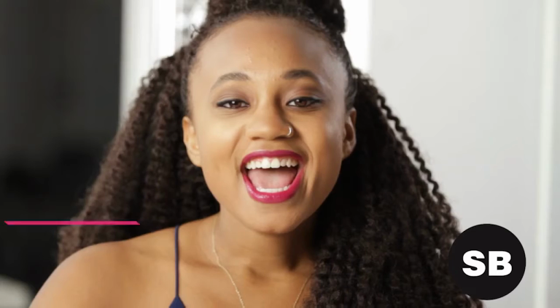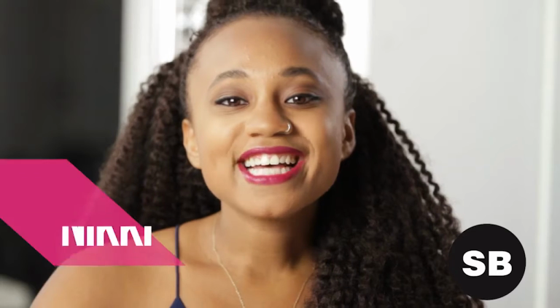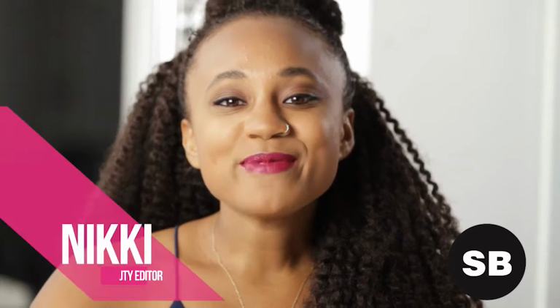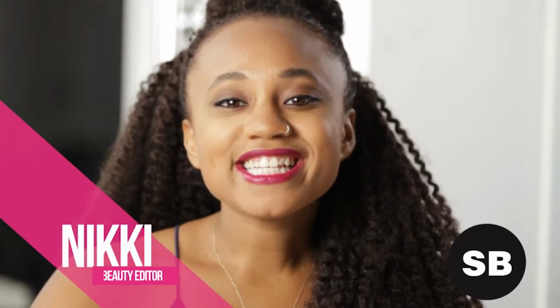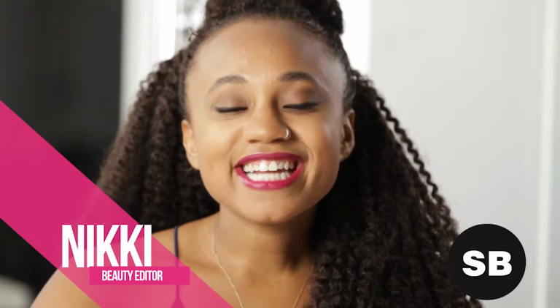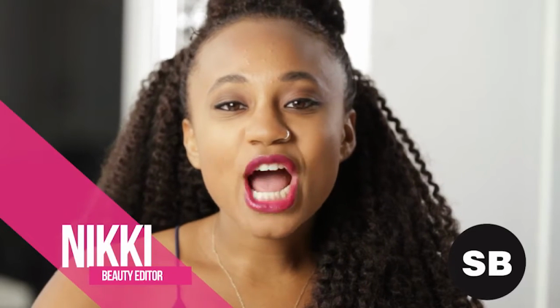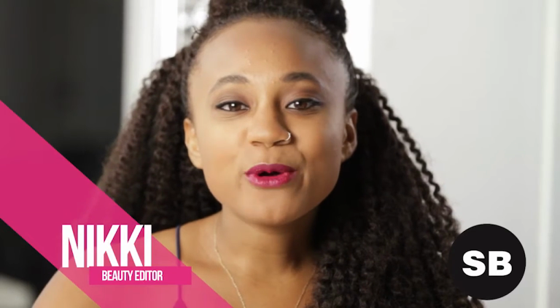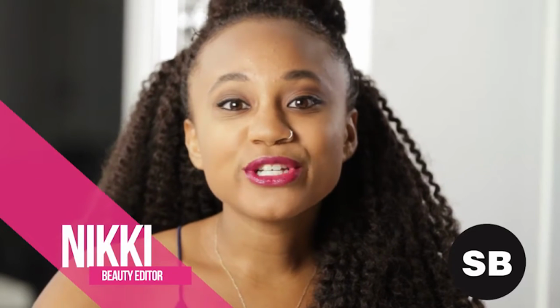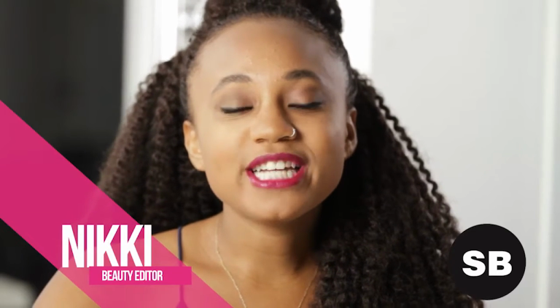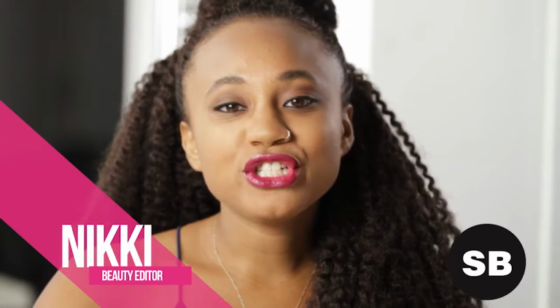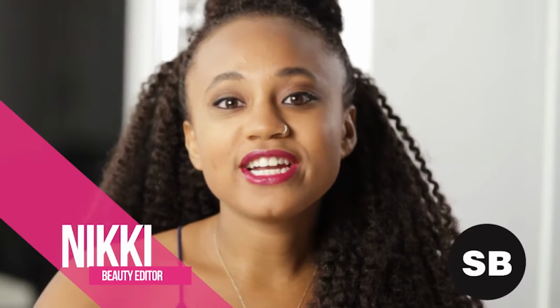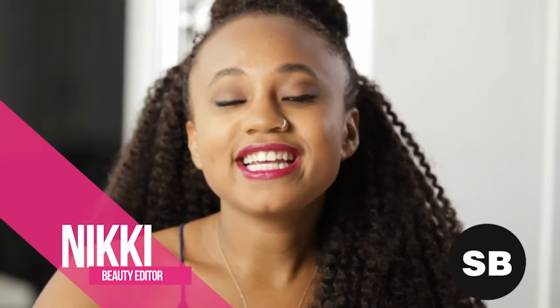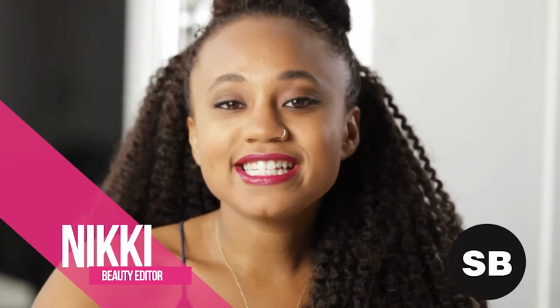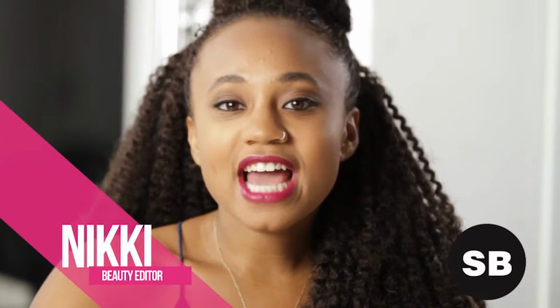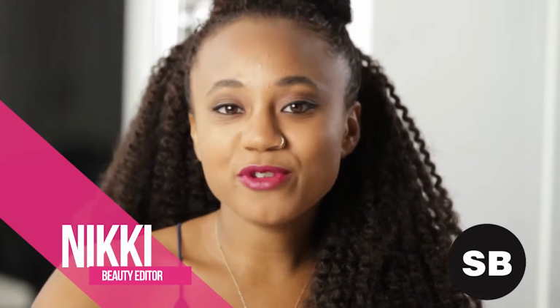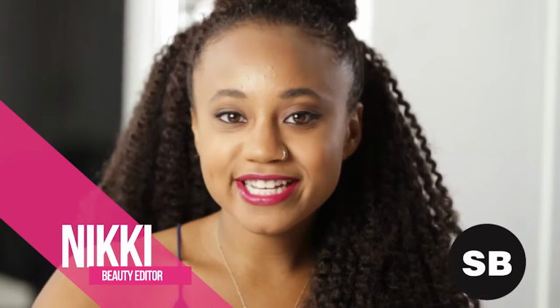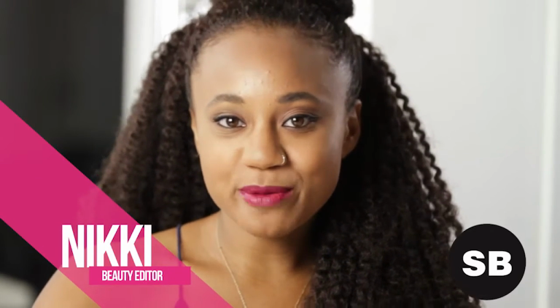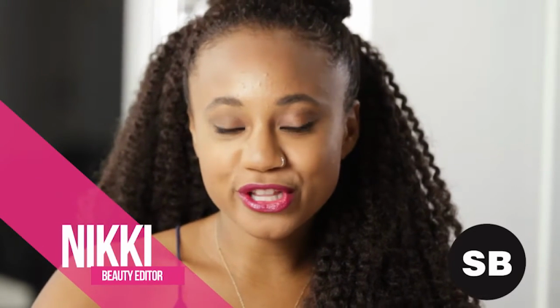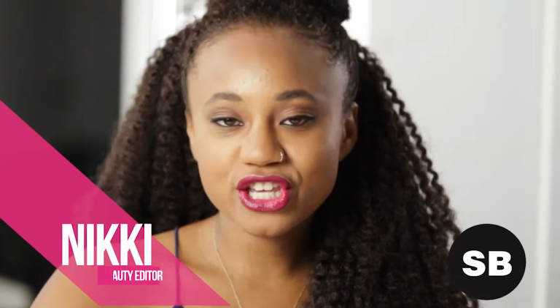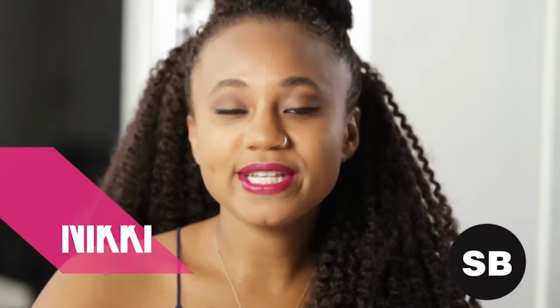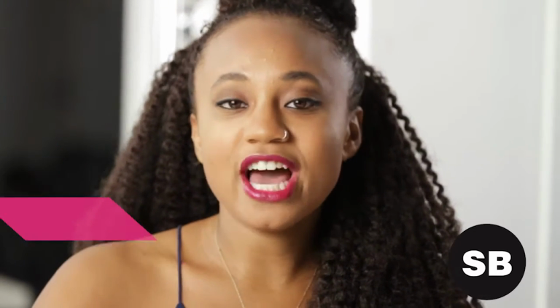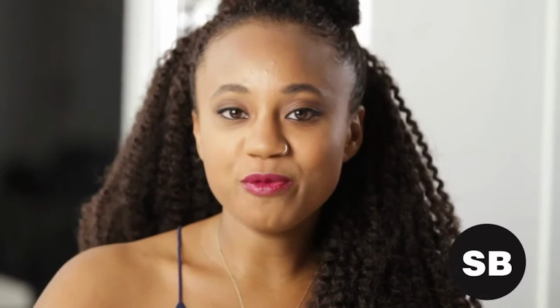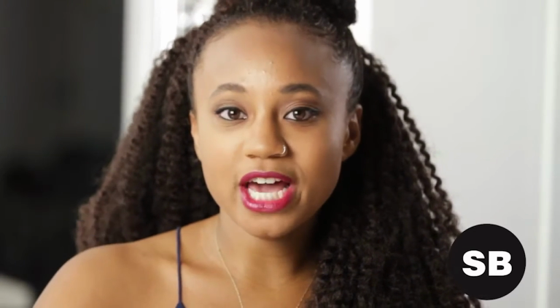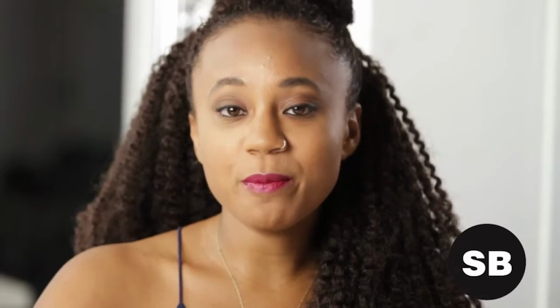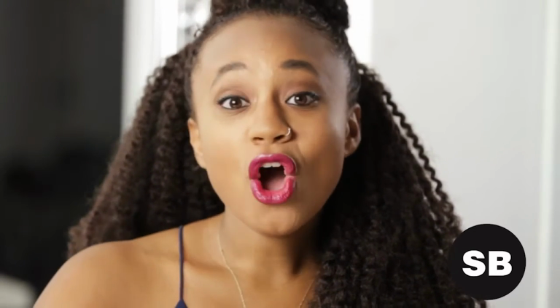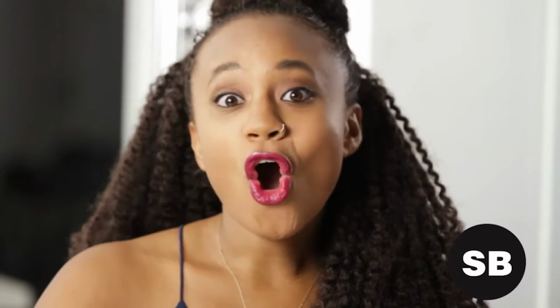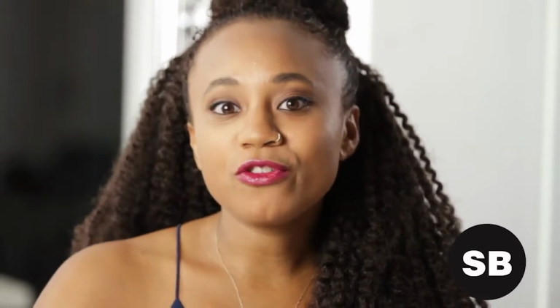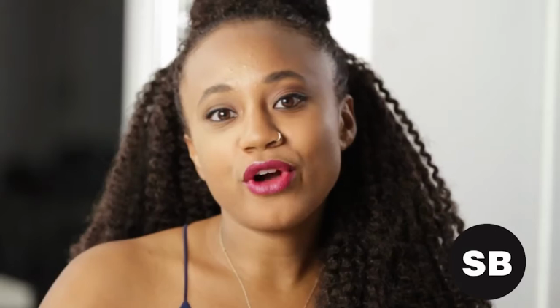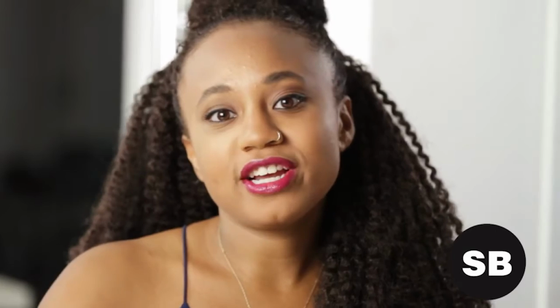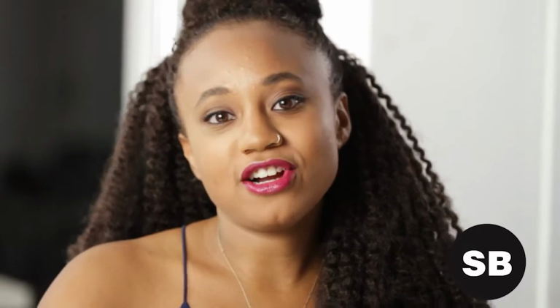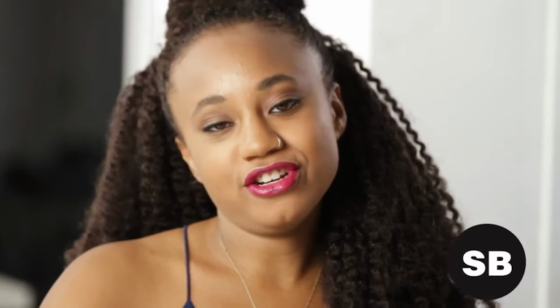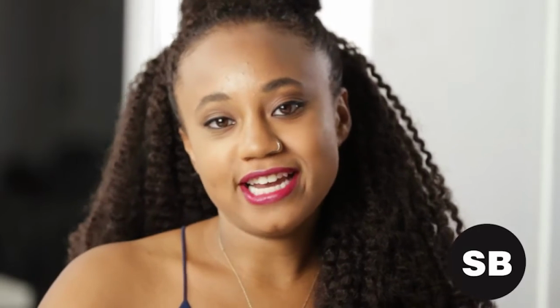Hey SBs, today I'm going to demonstrate an easy, everyday summer look using ELF Makeup. All the products are under $10.